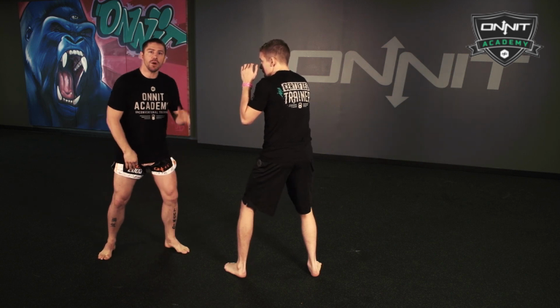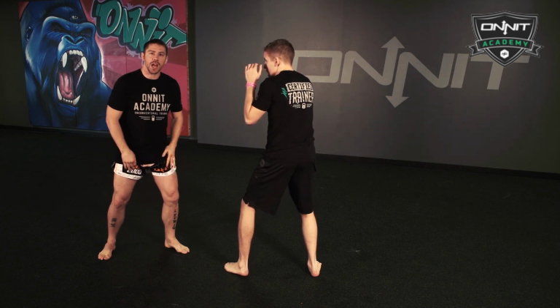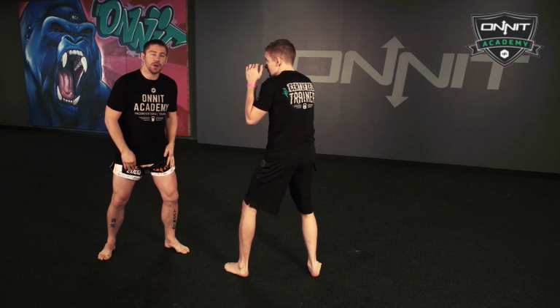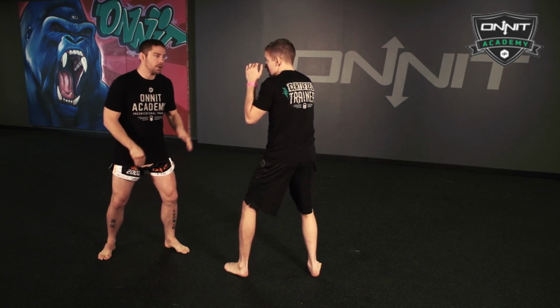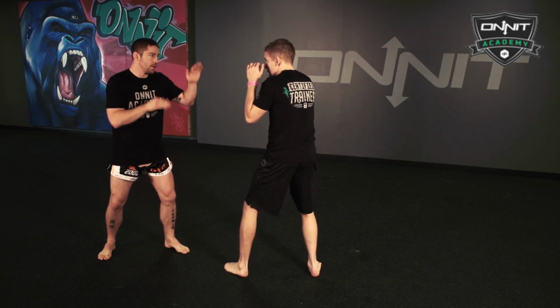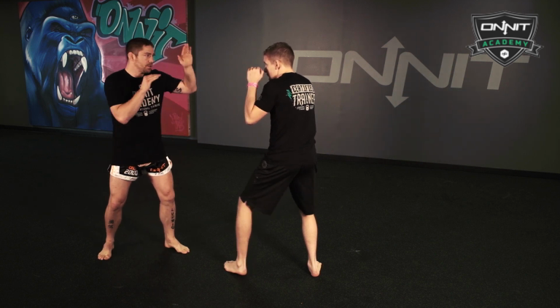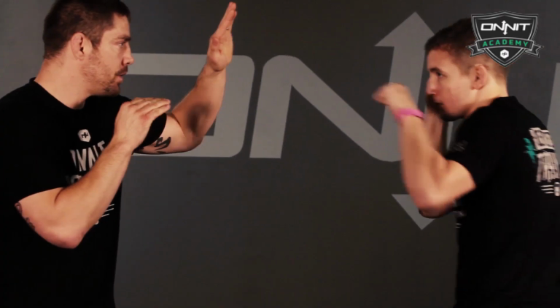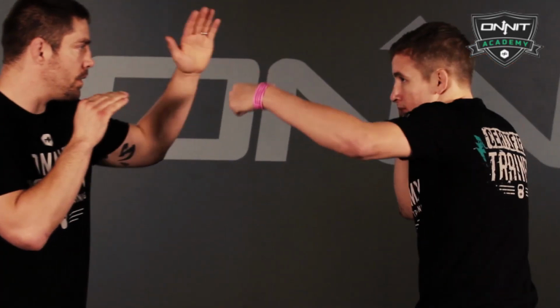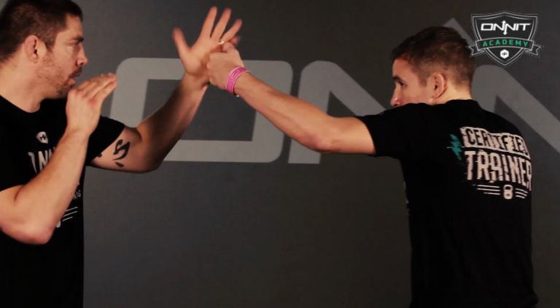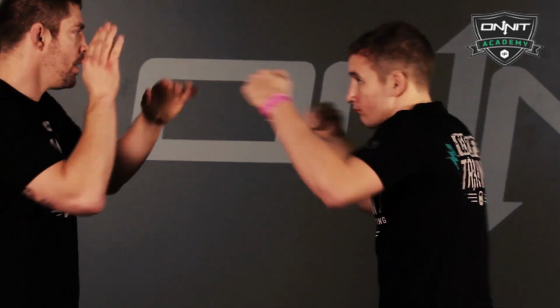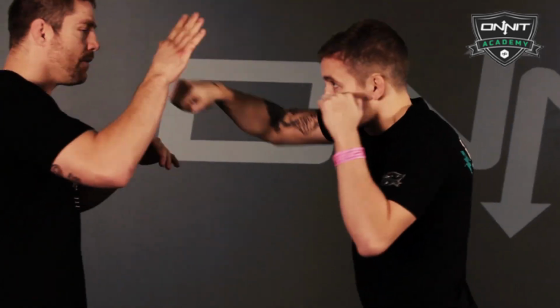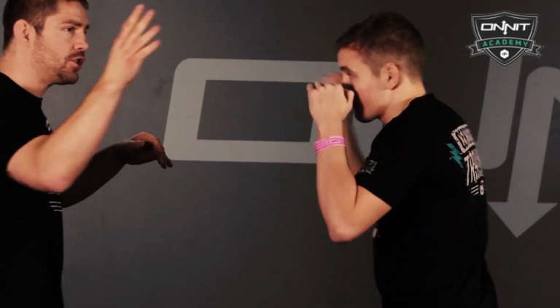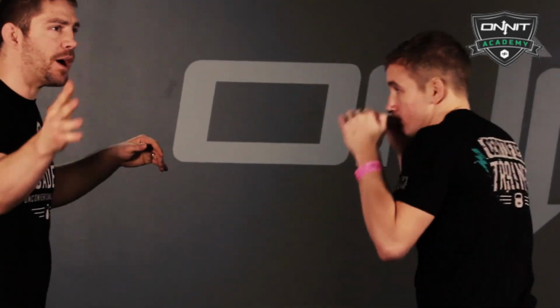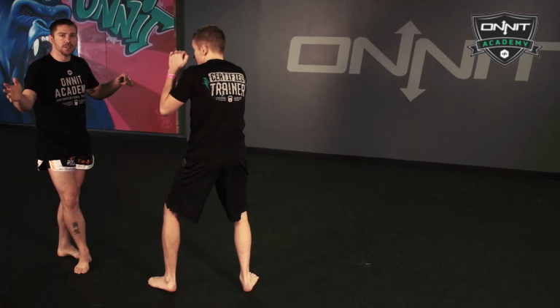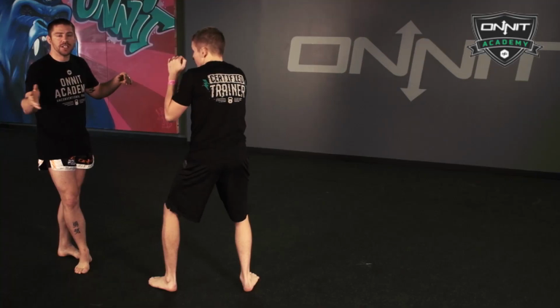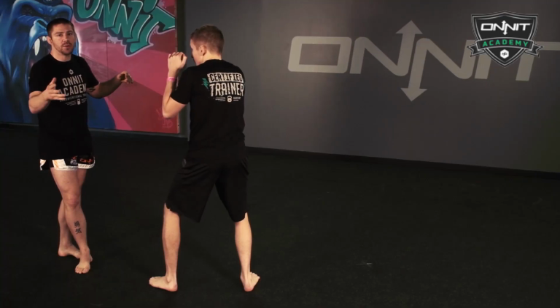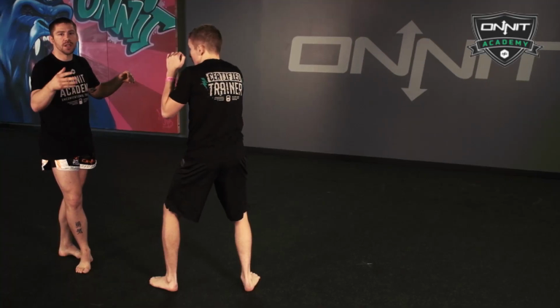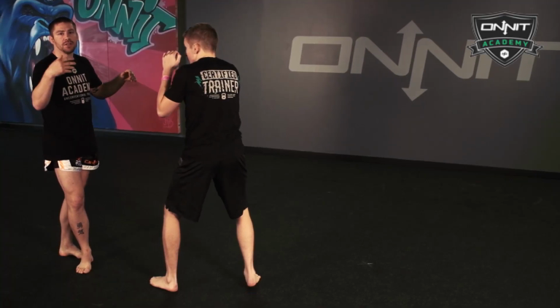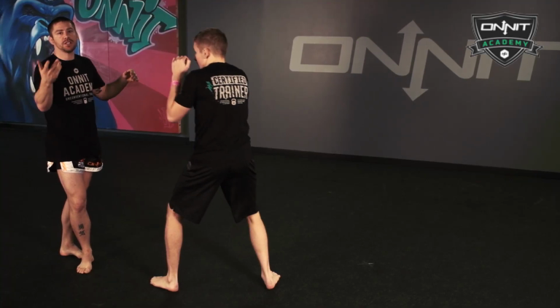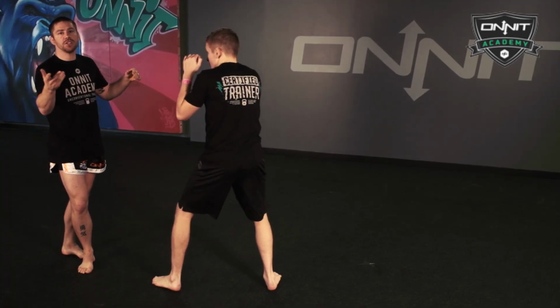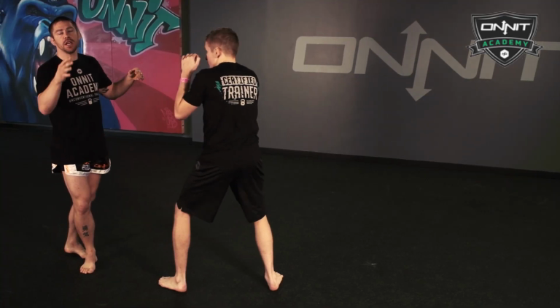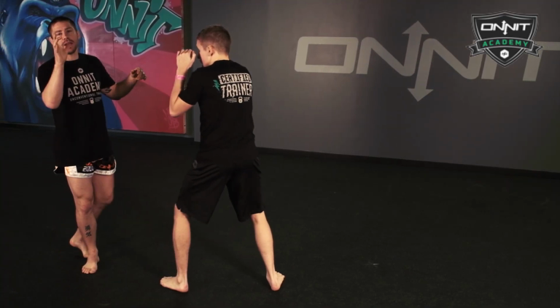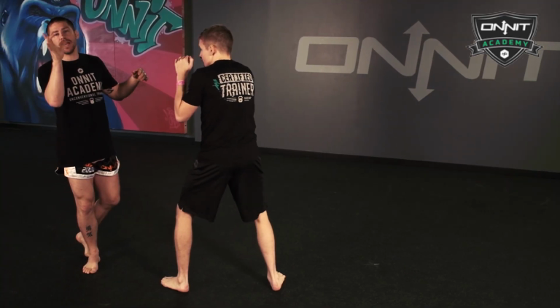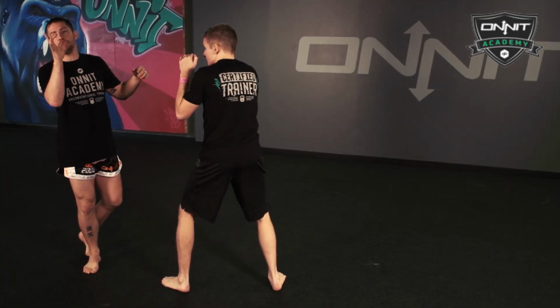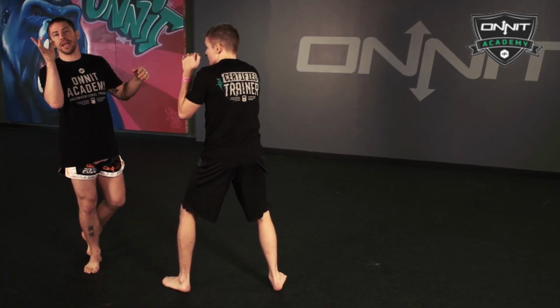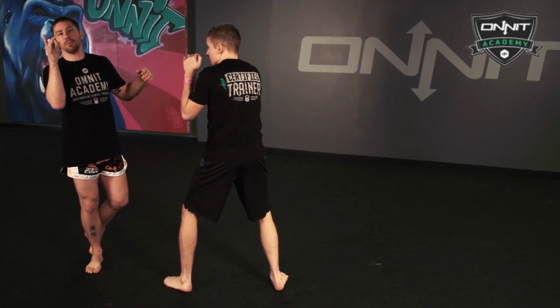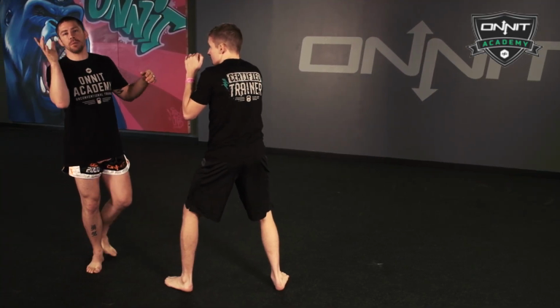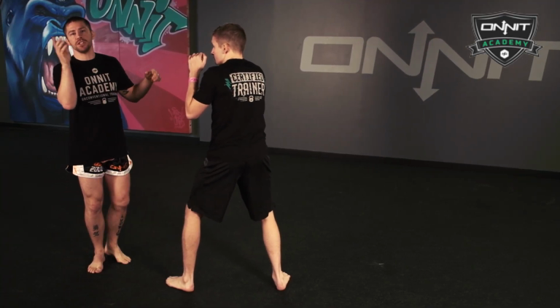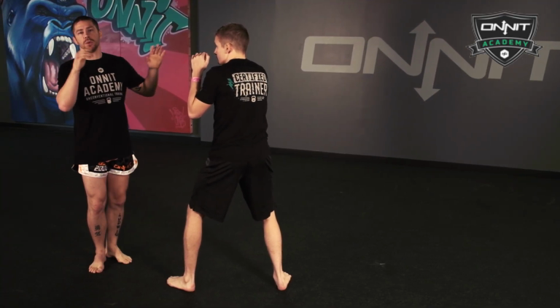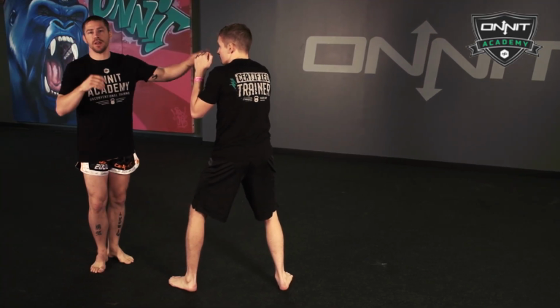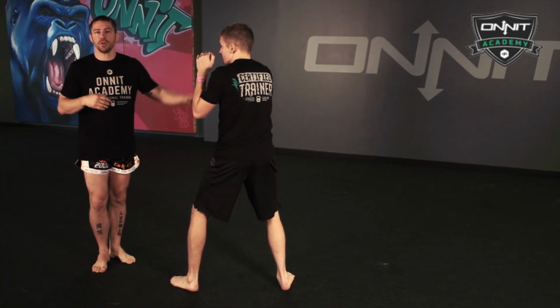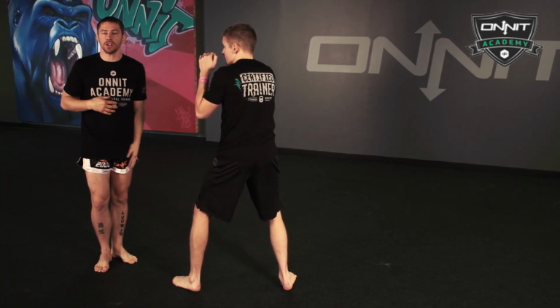Now jab, hook, cross. The first two punches of each sequence, they're just touching, getting him backing up and out of position so we can land the cross.